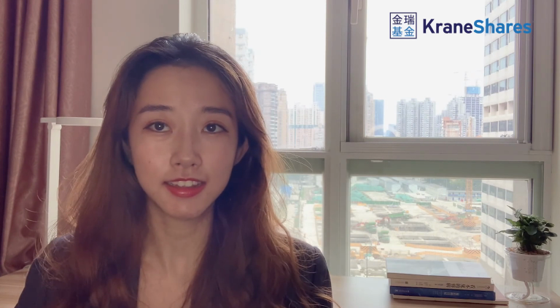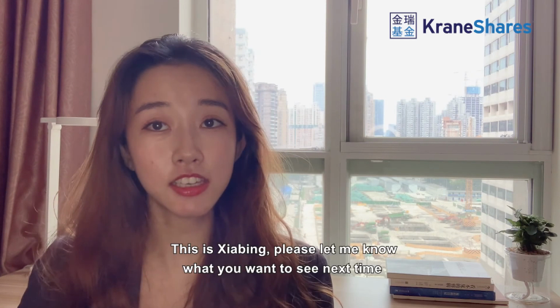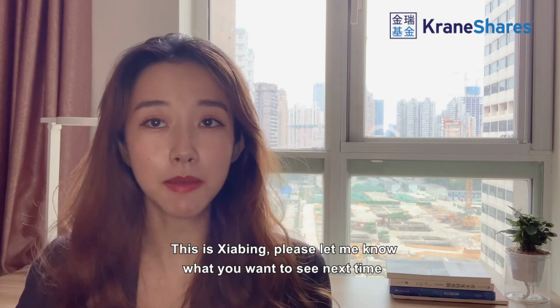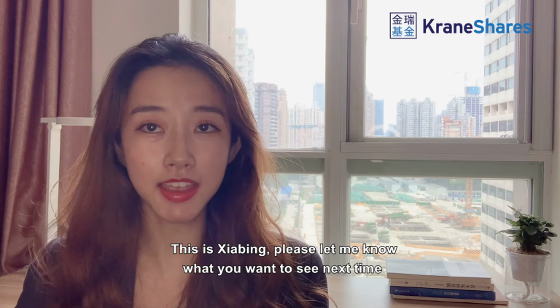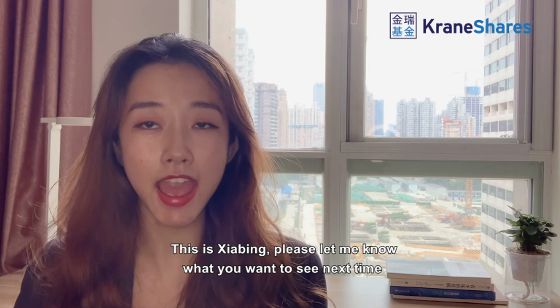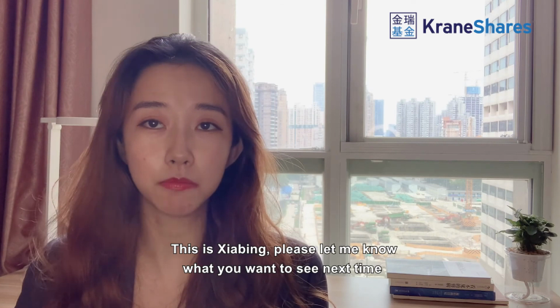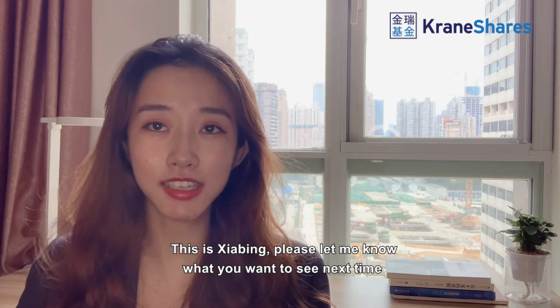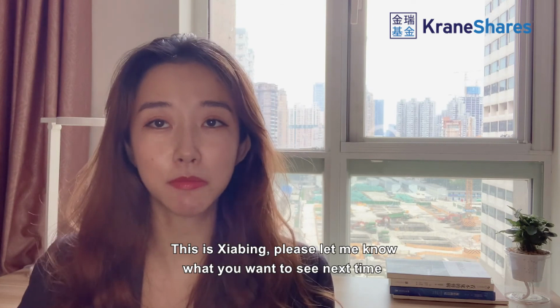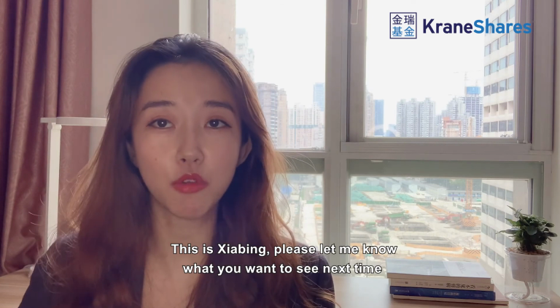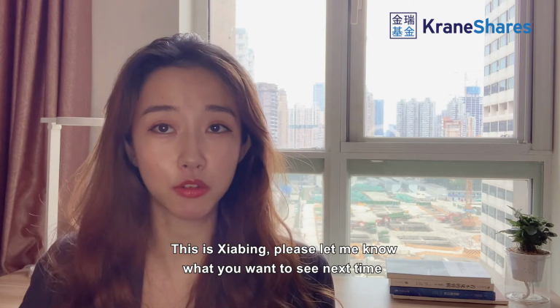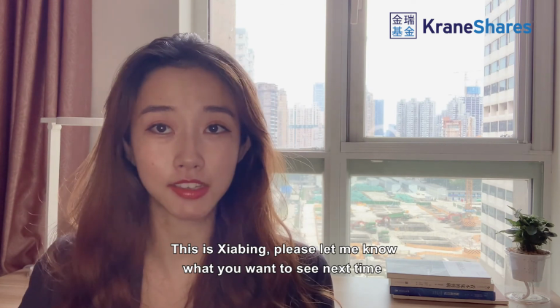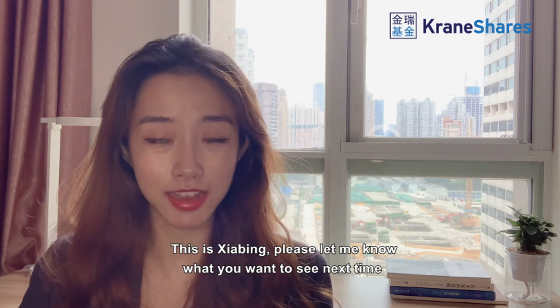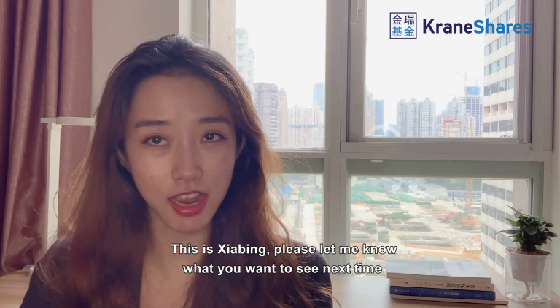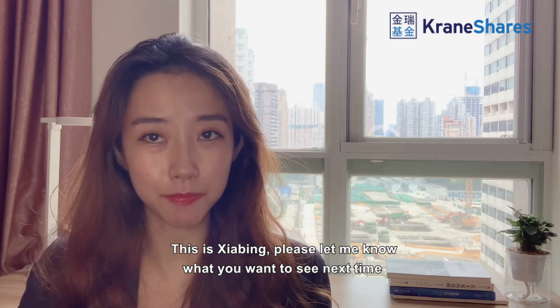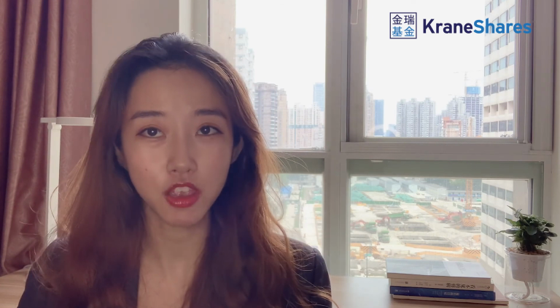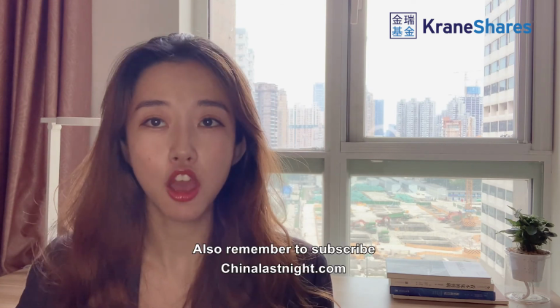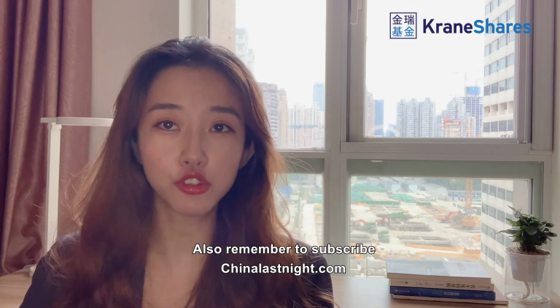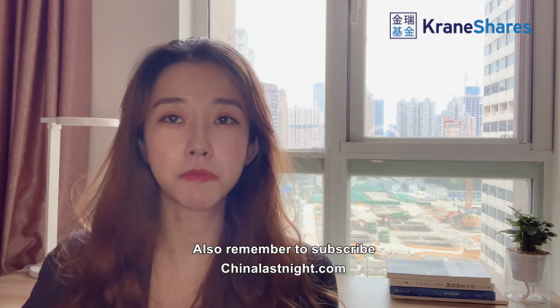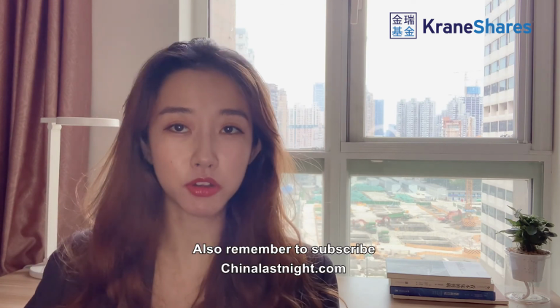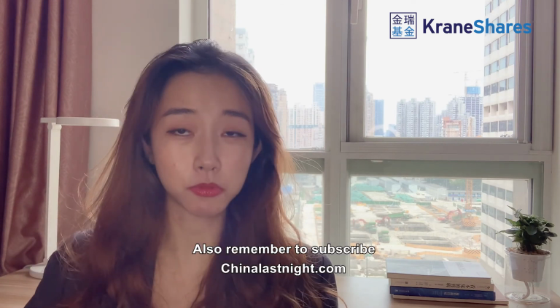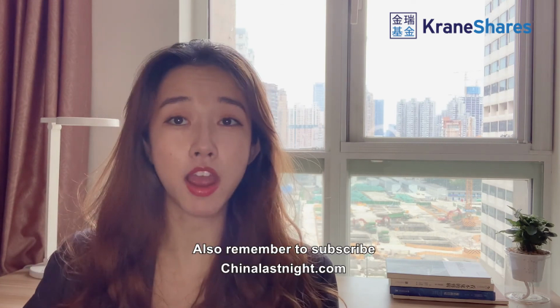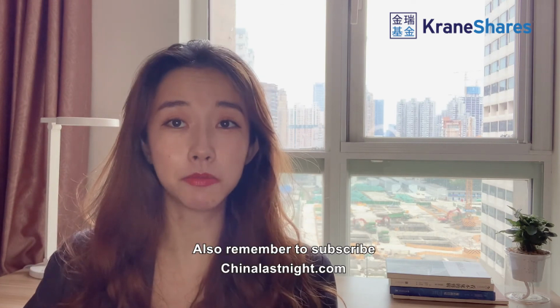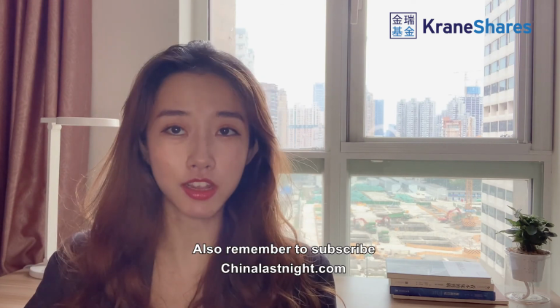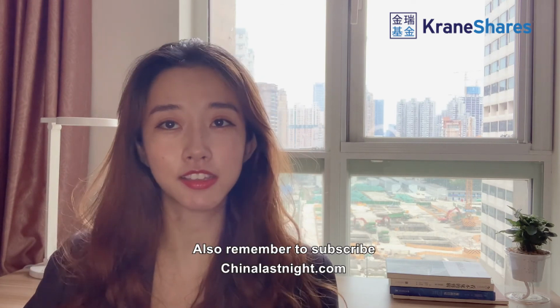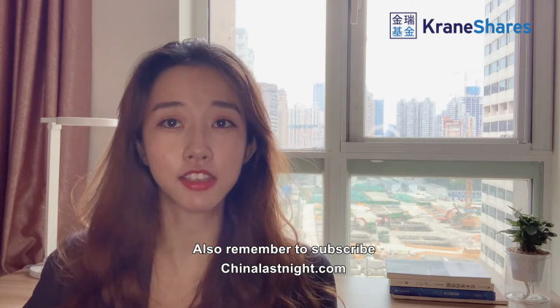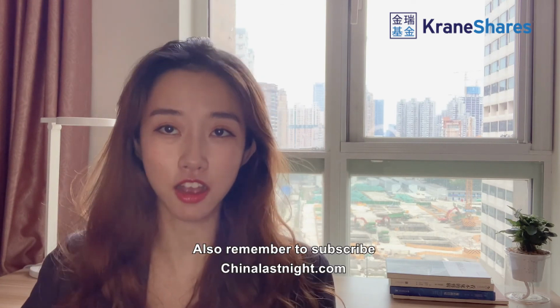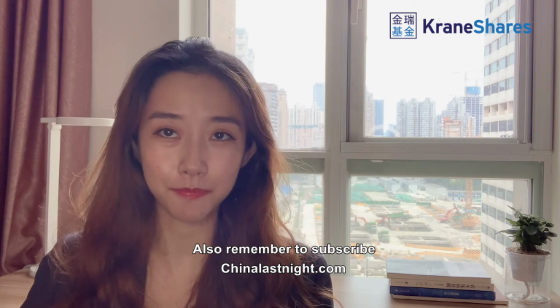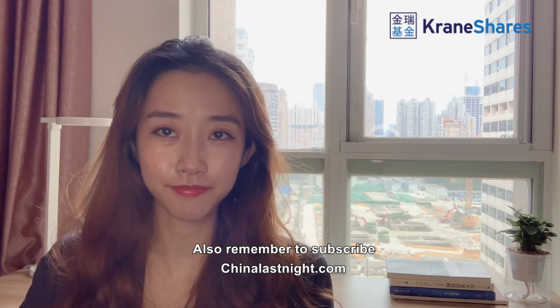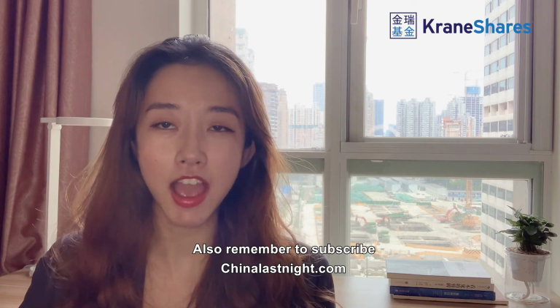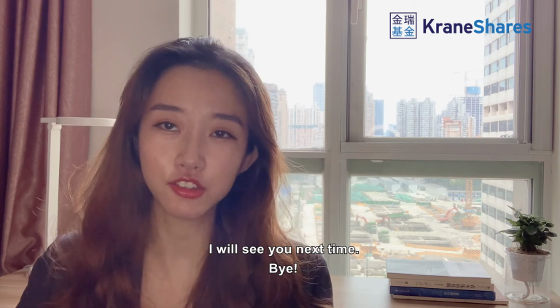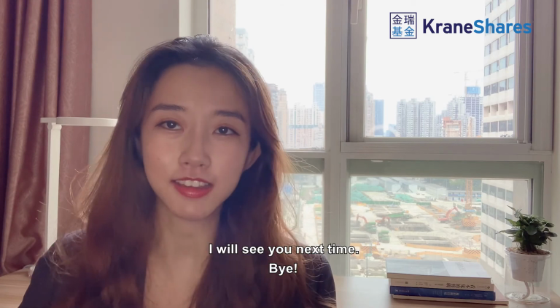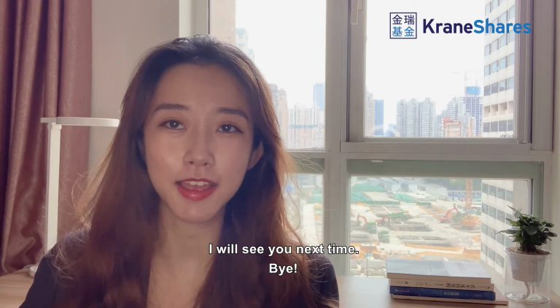This is Xiaobing — please let me know what you want to see next time. Remember to subscribe, and I will see you next time.